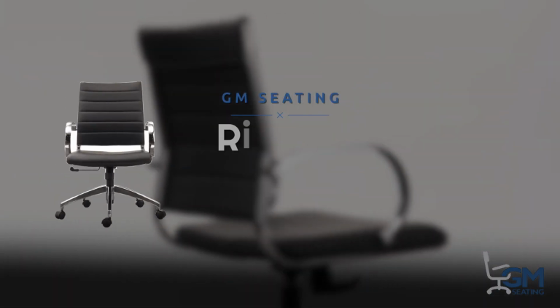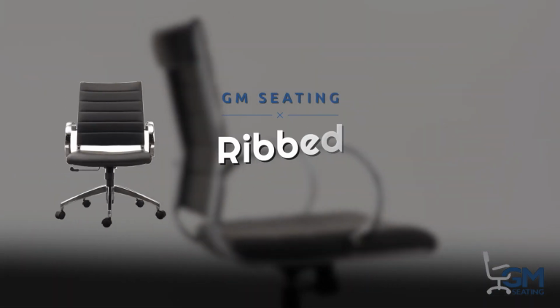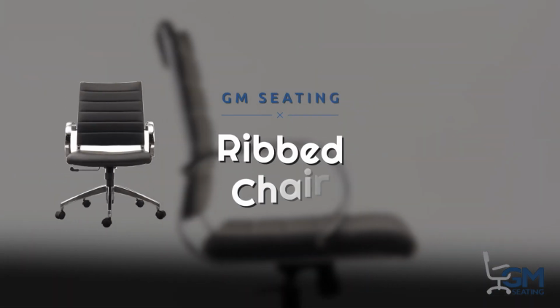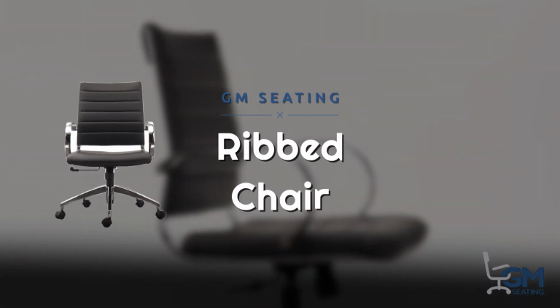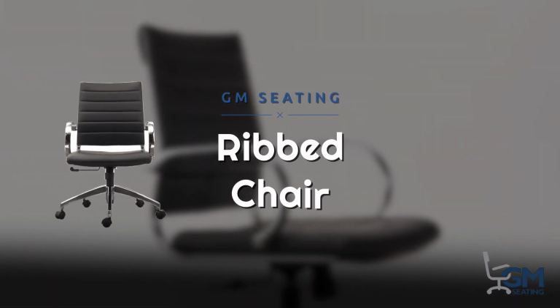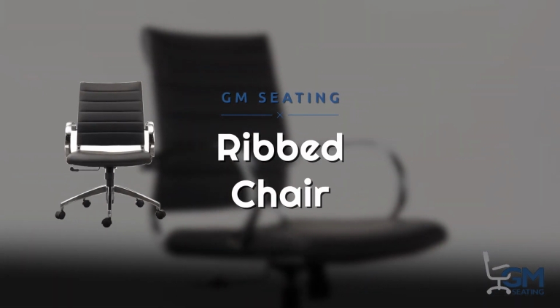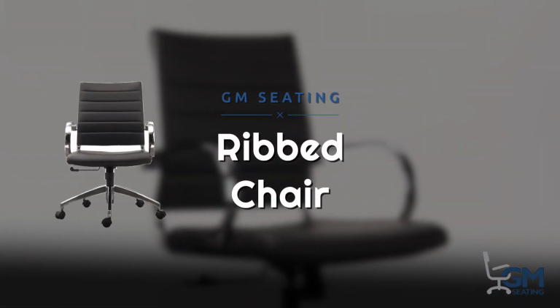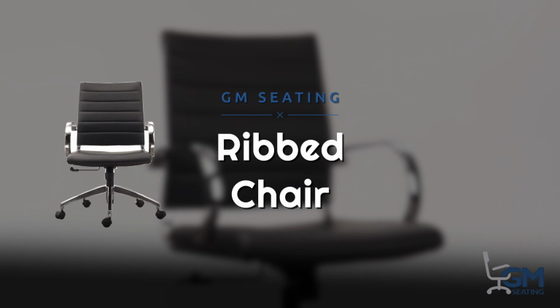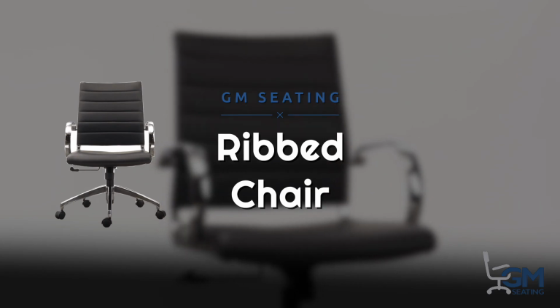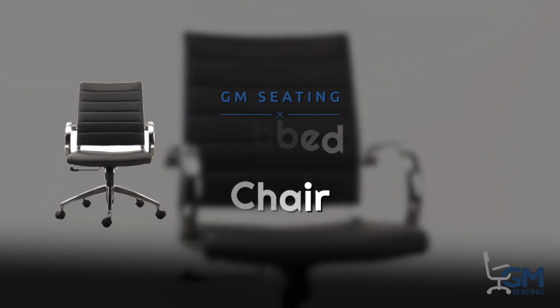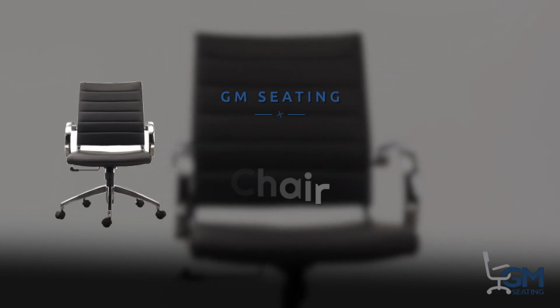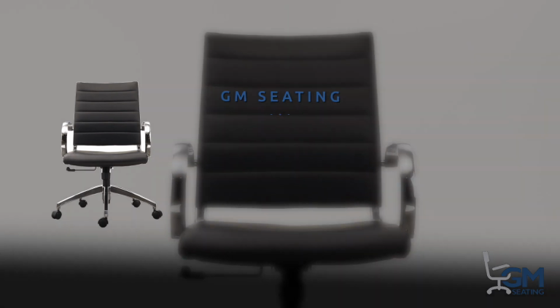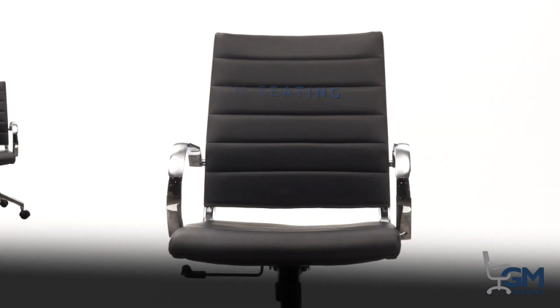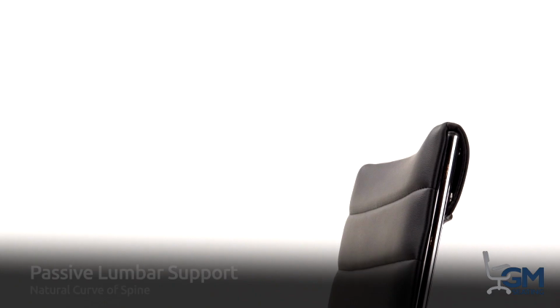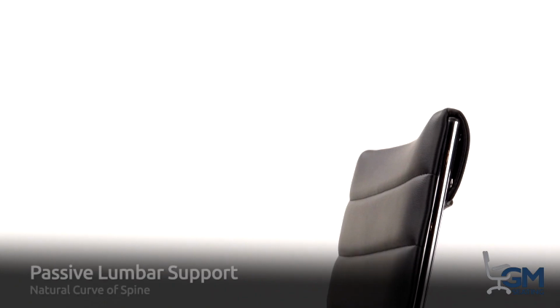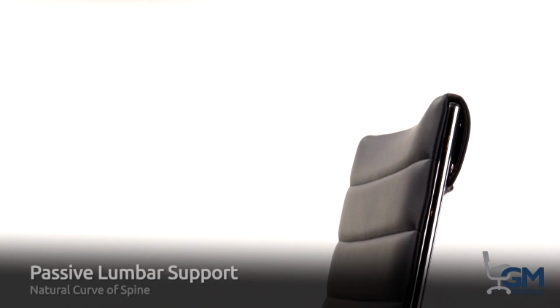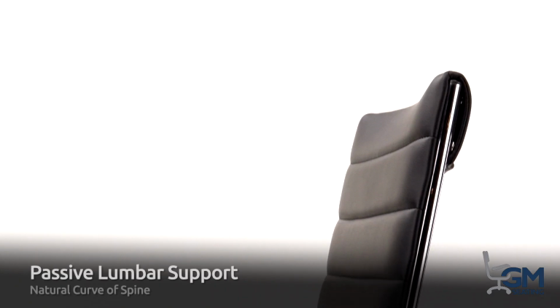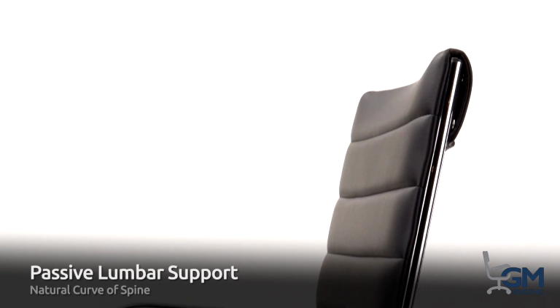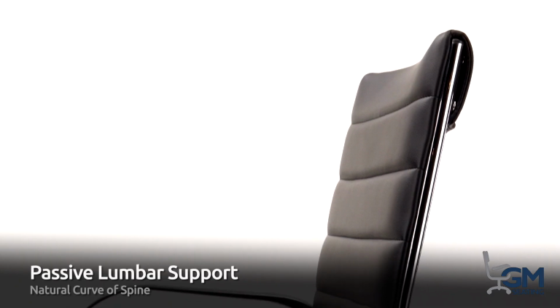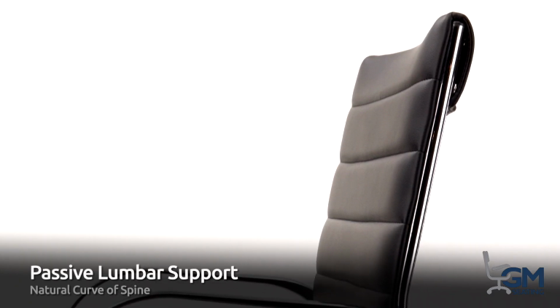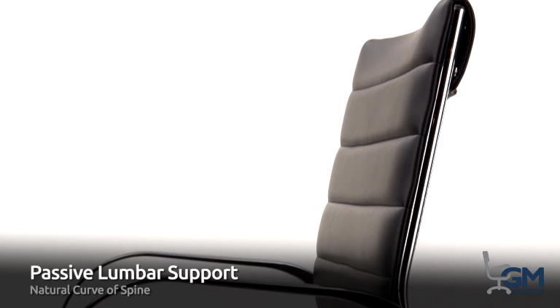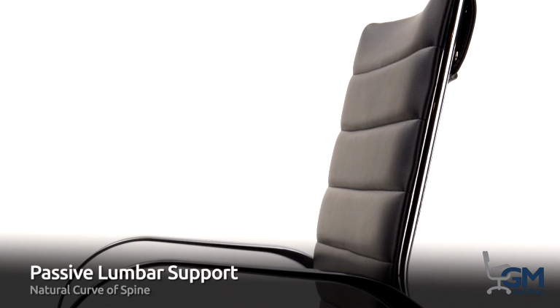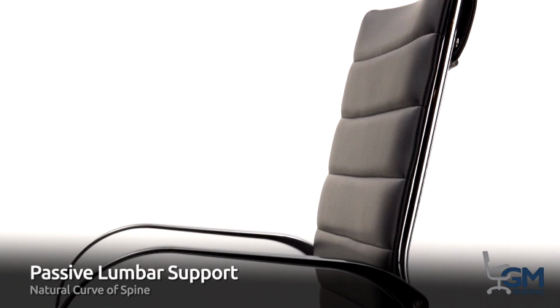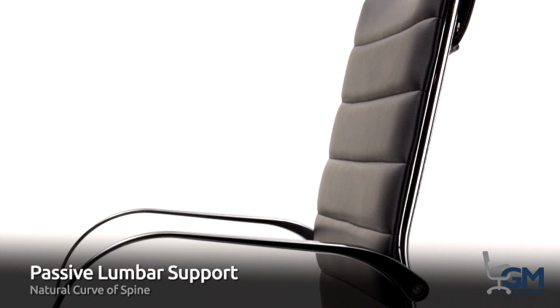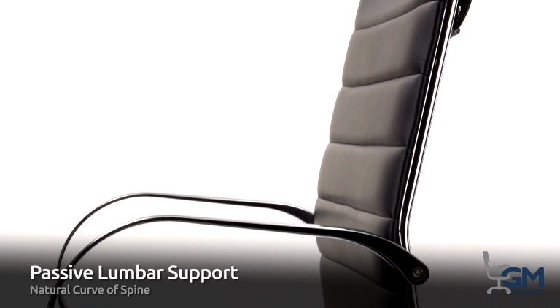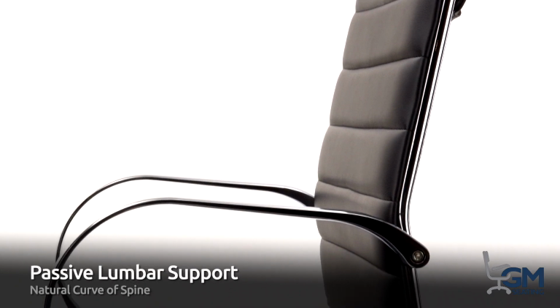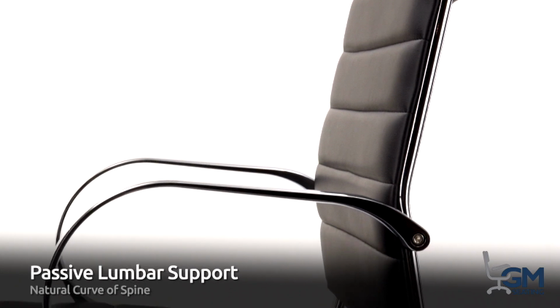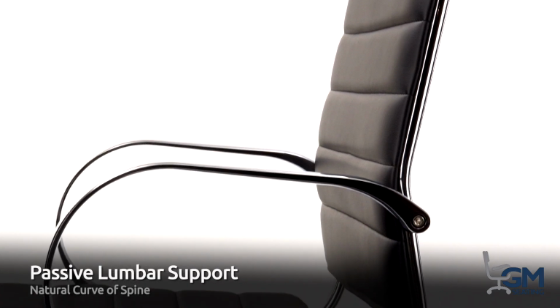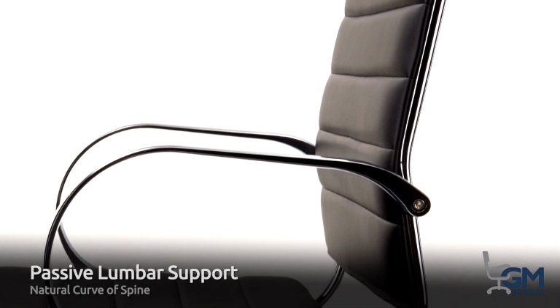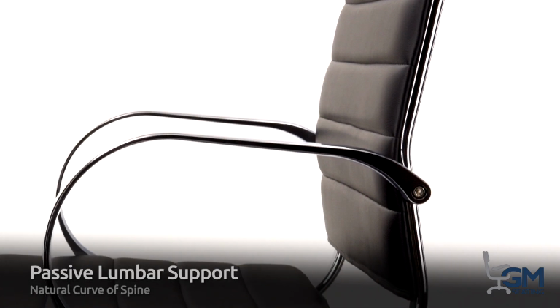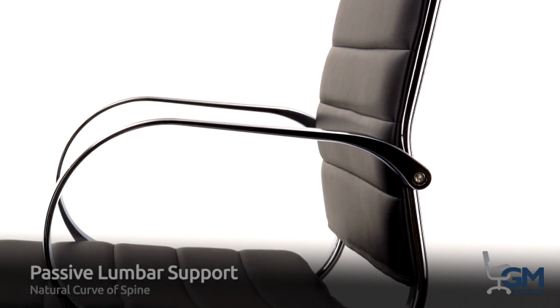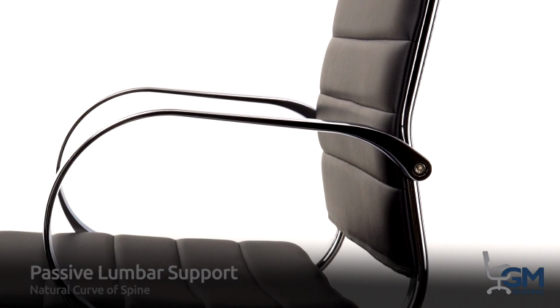Our ribbed chair has passive lumbar support that follows the natural curve of your spine, hugging your lower back to help keep it aligned.